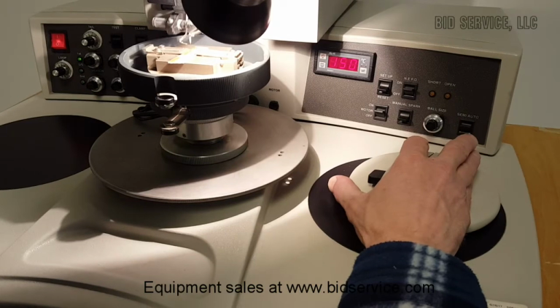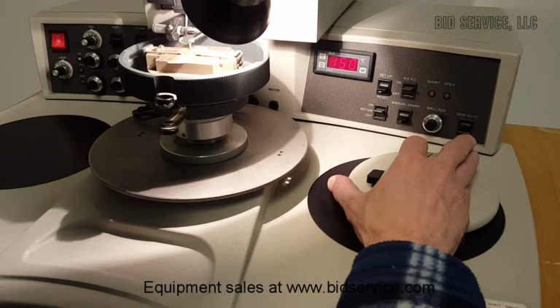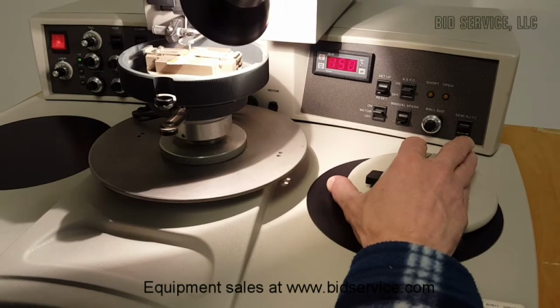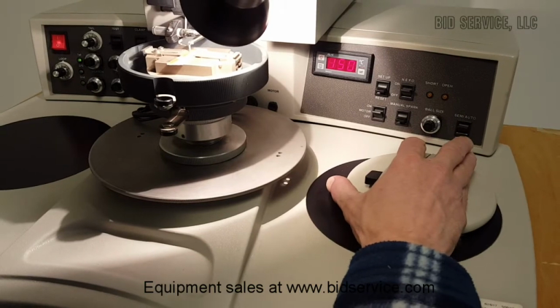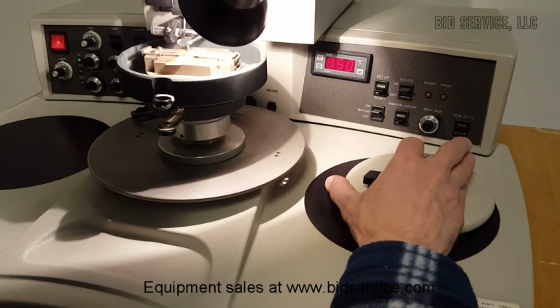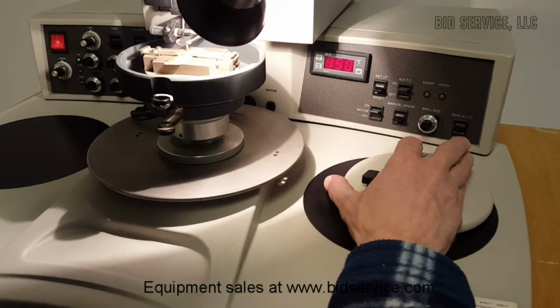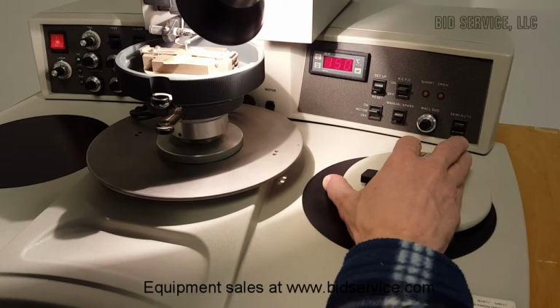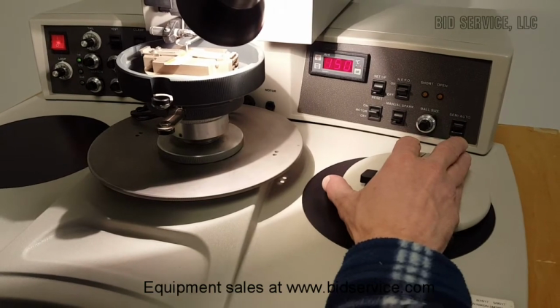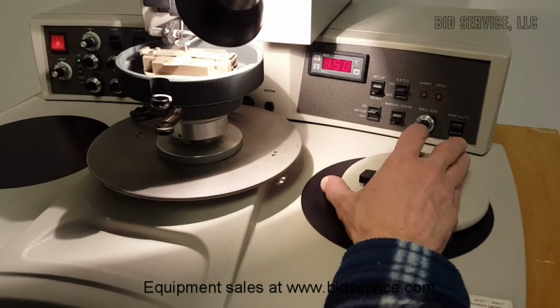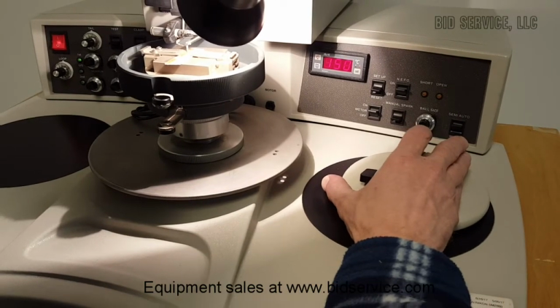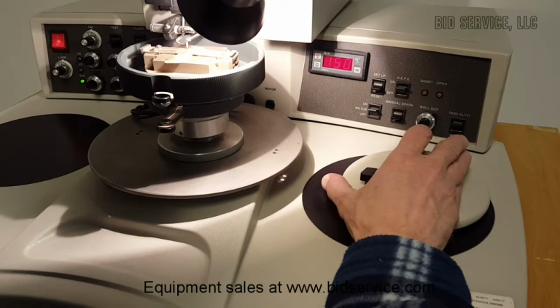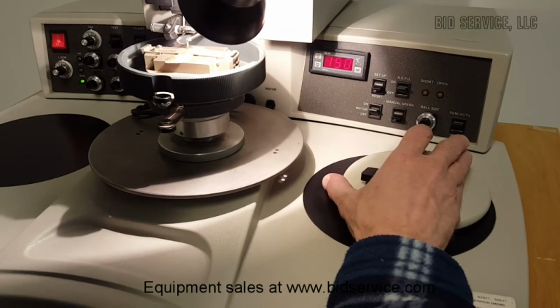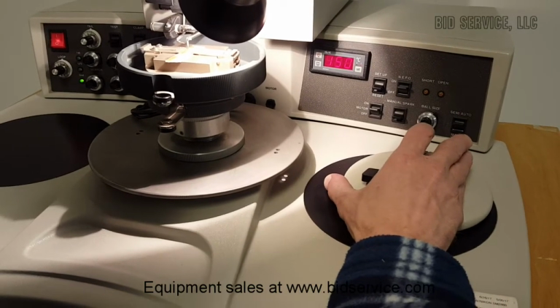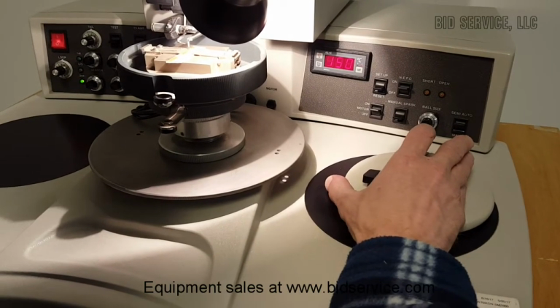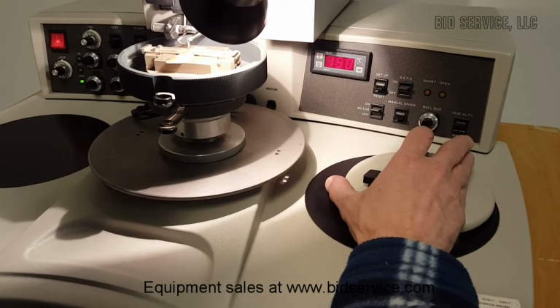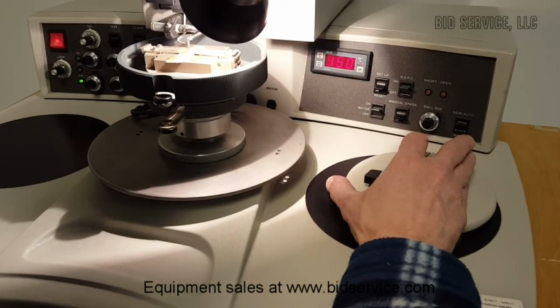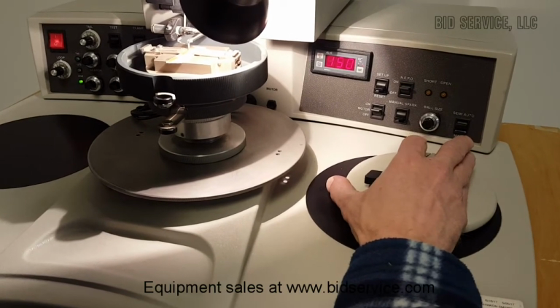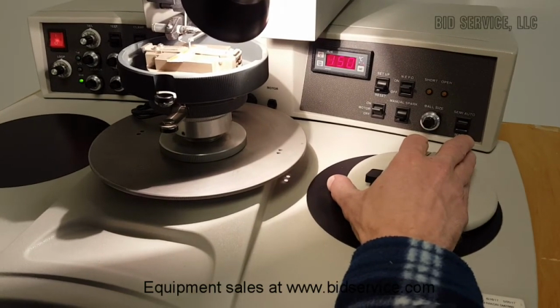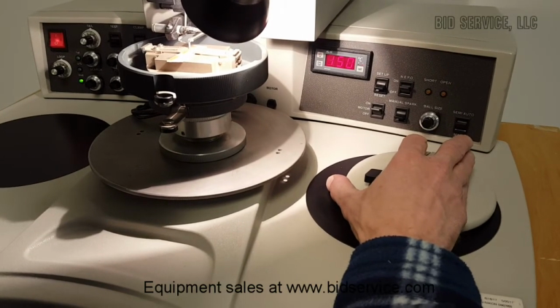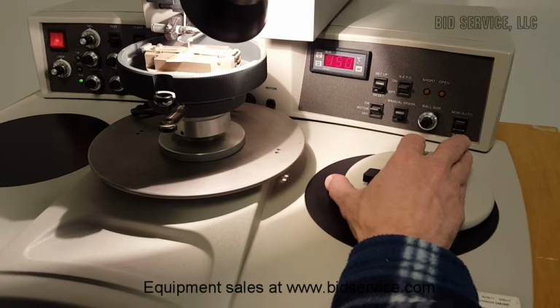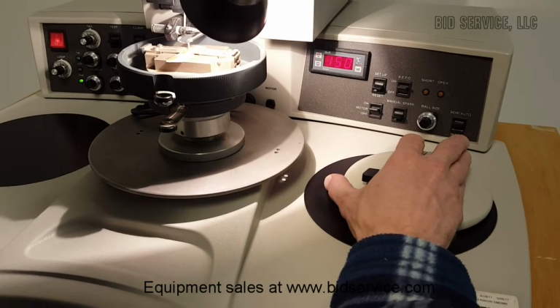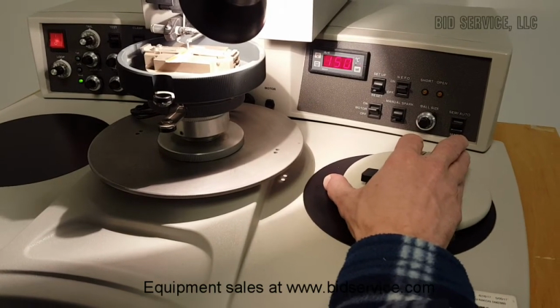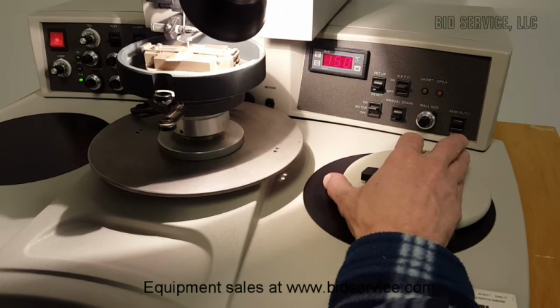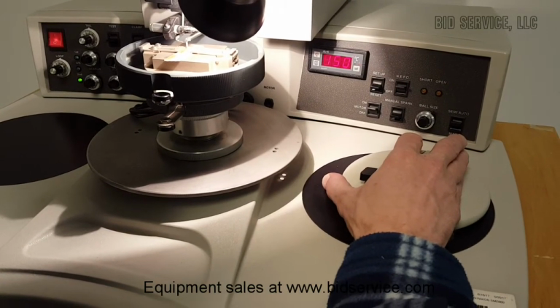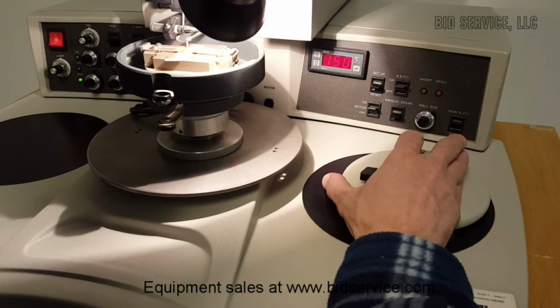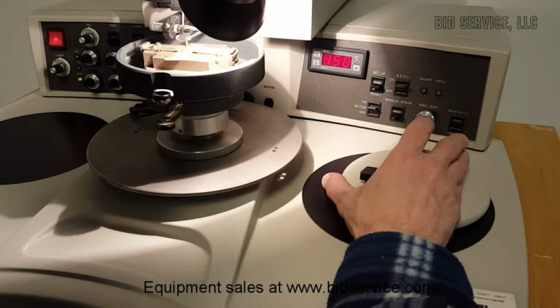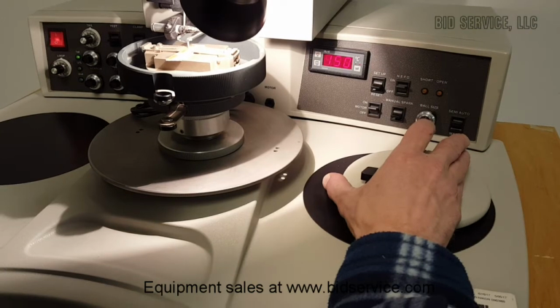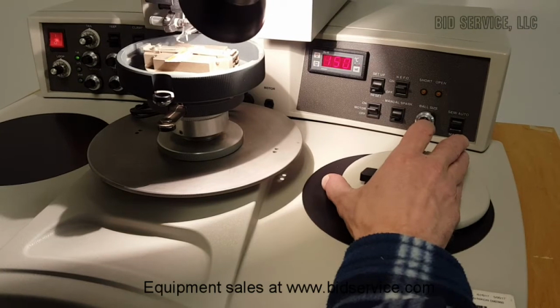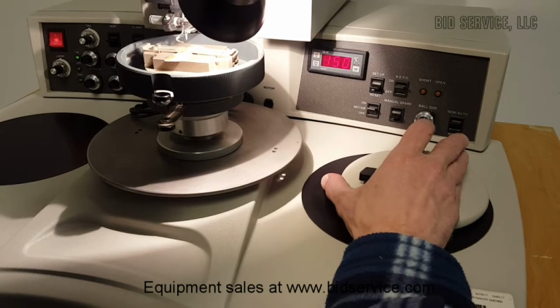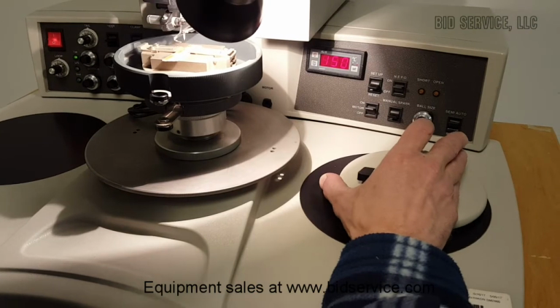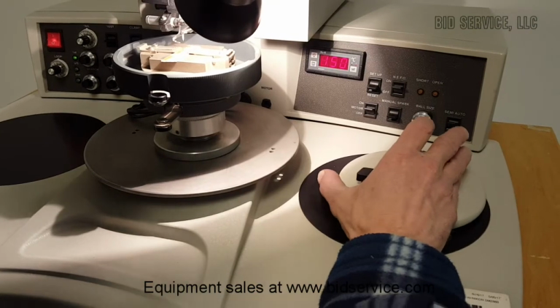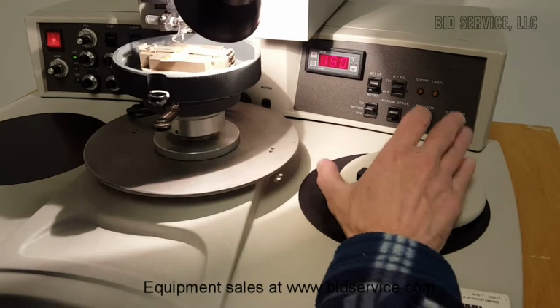You can see: press and hold, first bond, second search, and make the second bond.